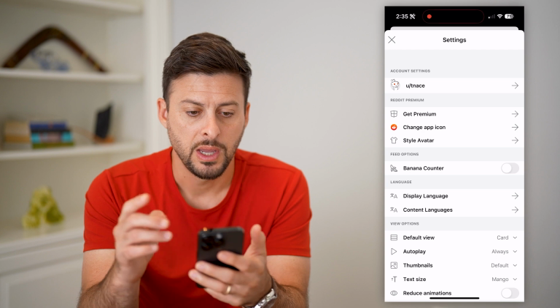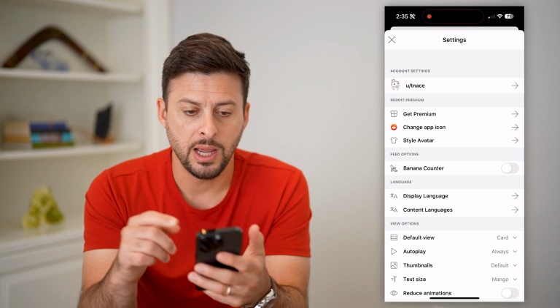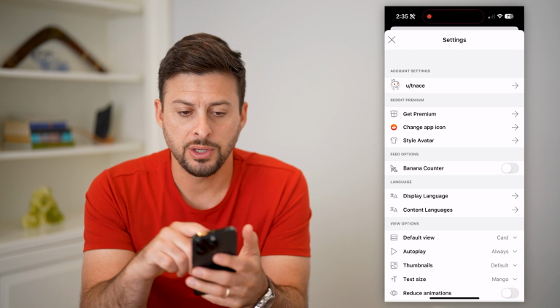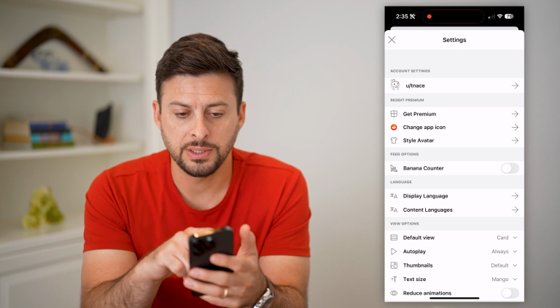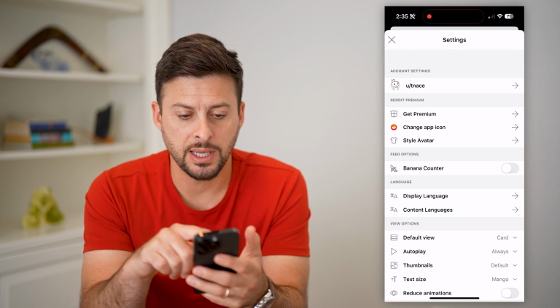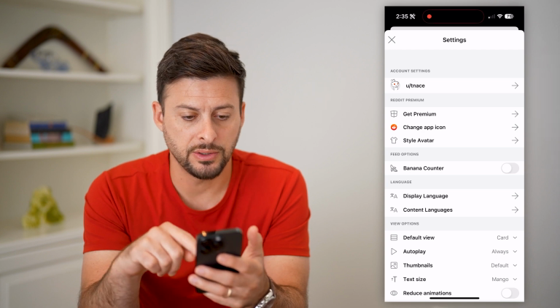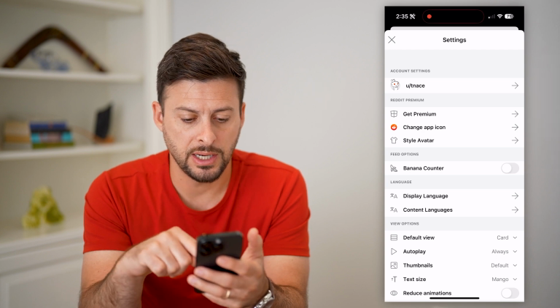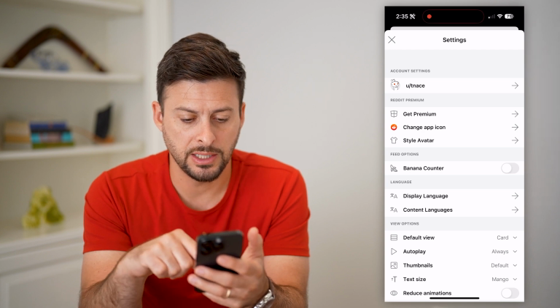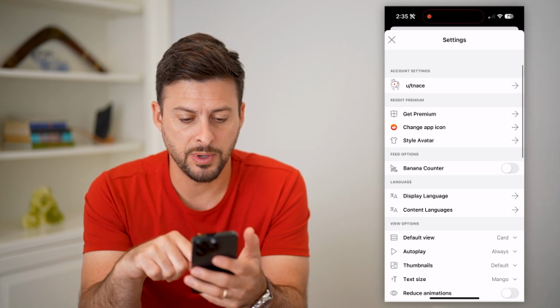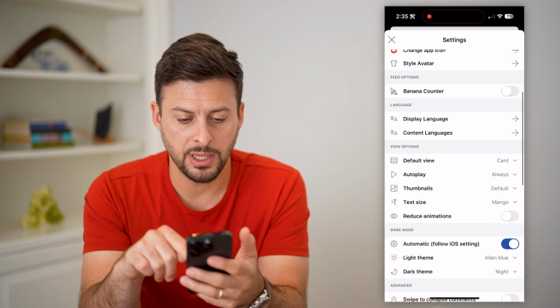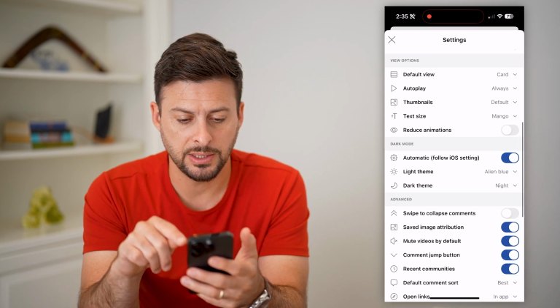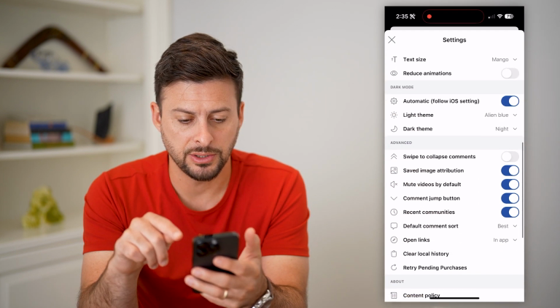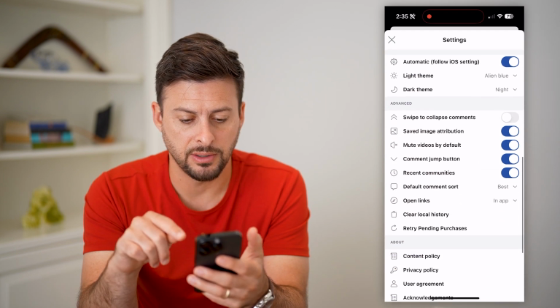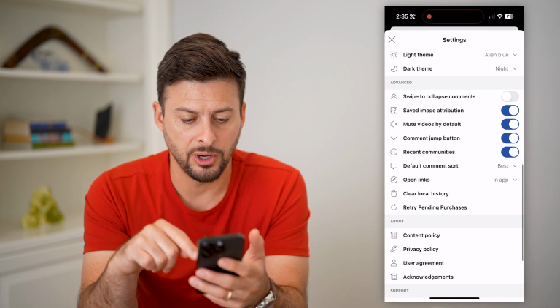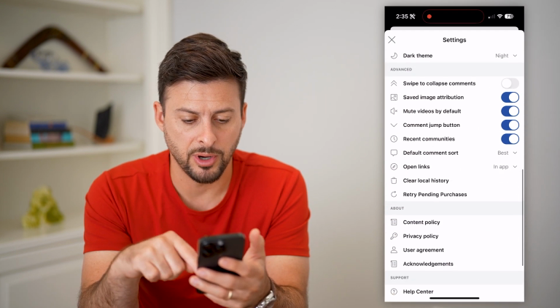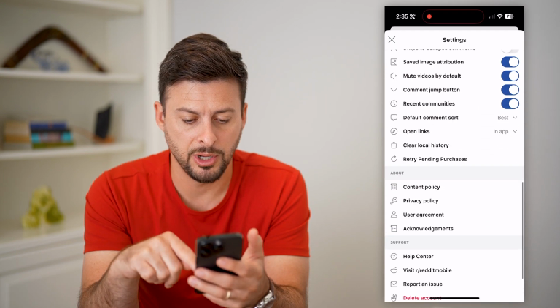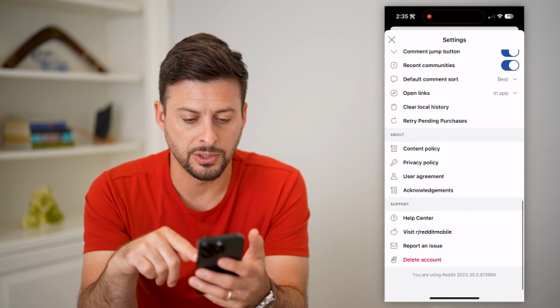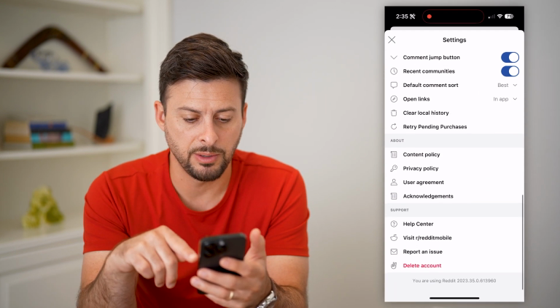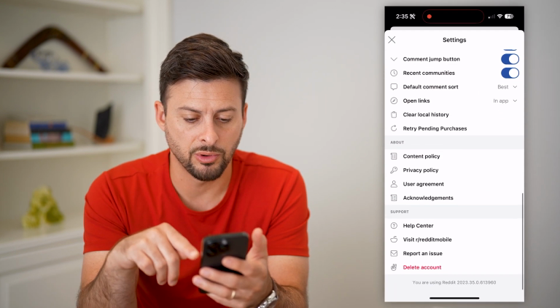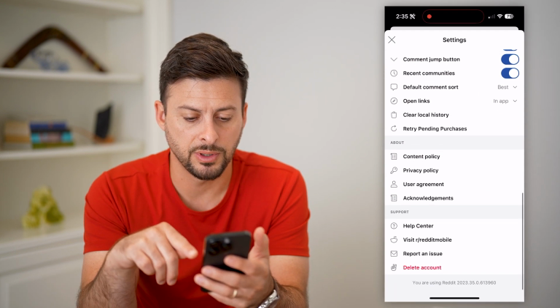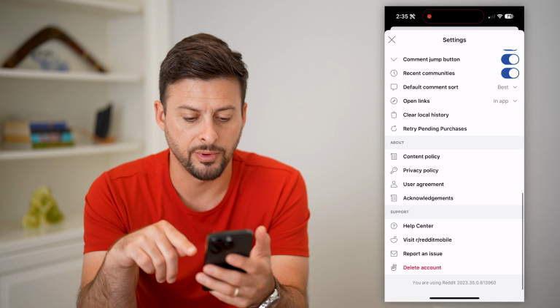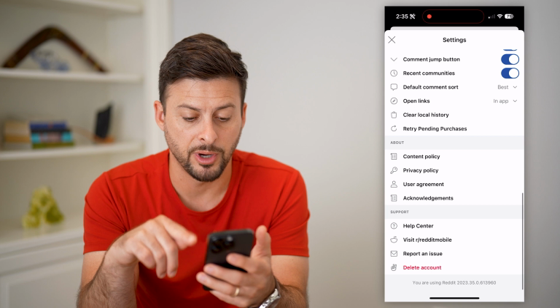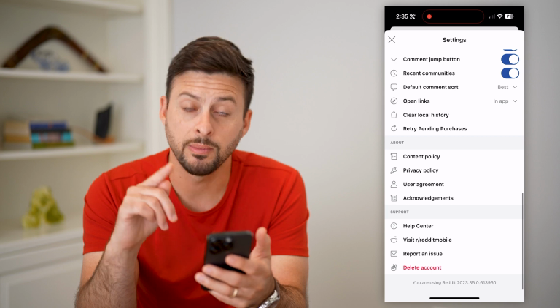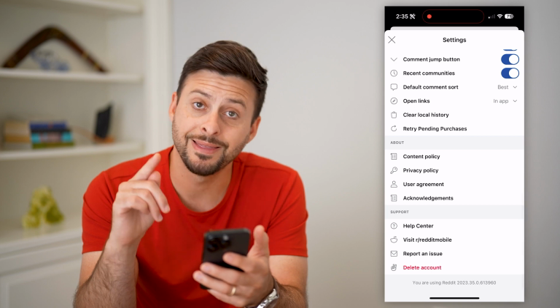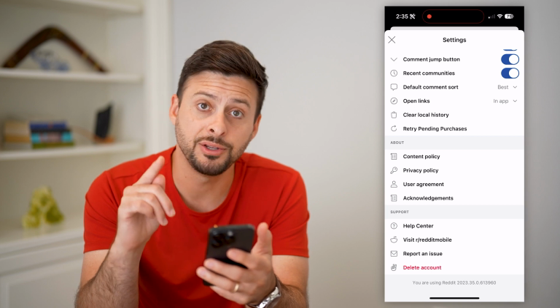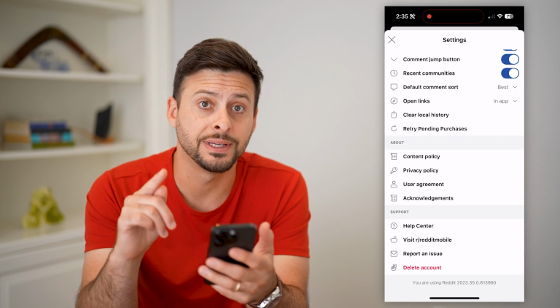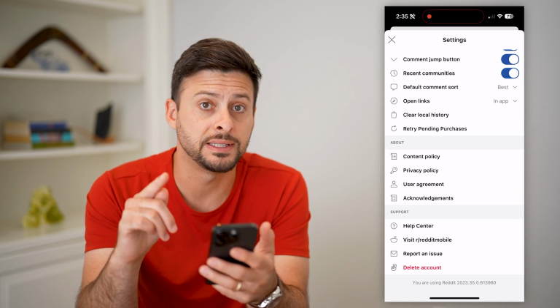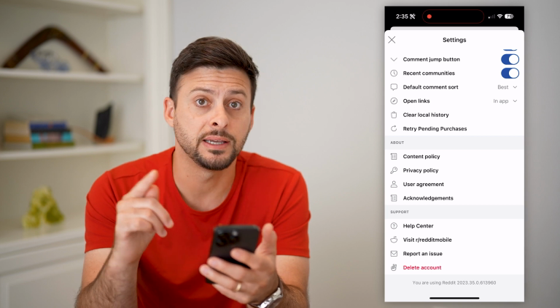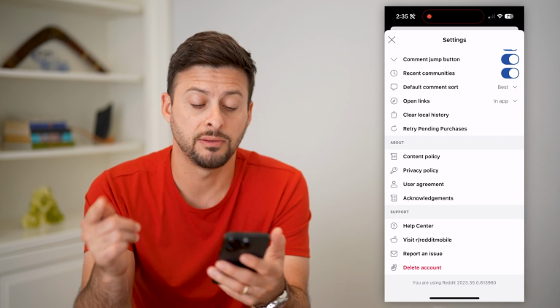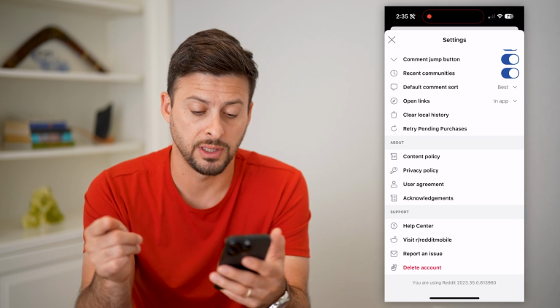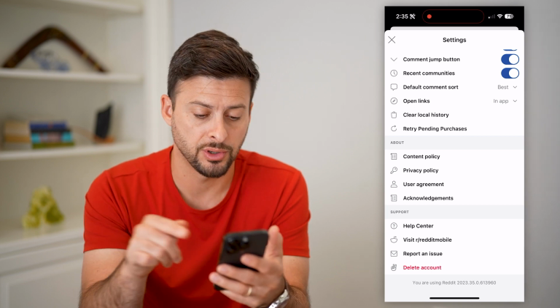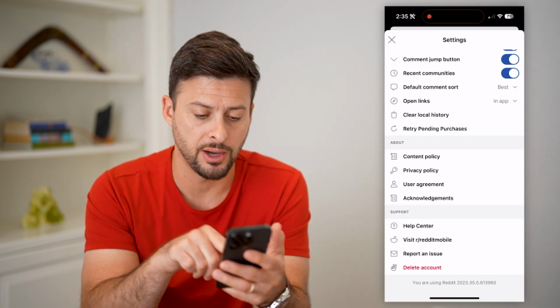You can see account settings, but the option we need is at the very bottom. Just keep scrolling to the very bottom and then you can see 'Delete your account.'